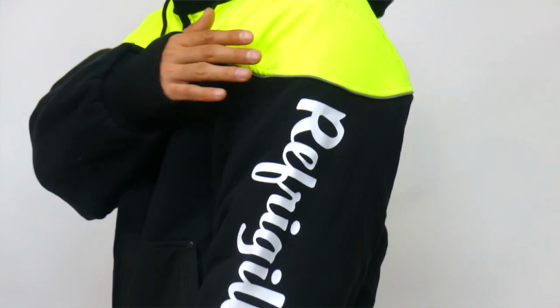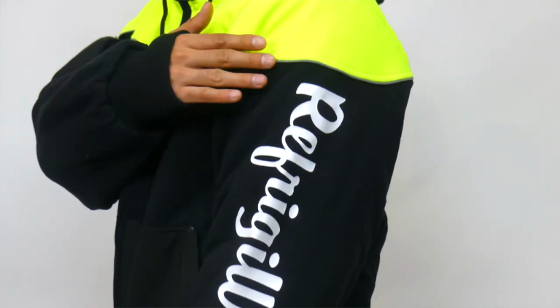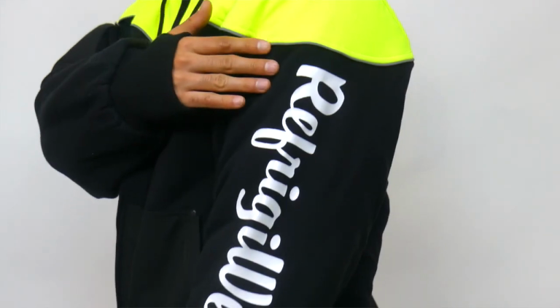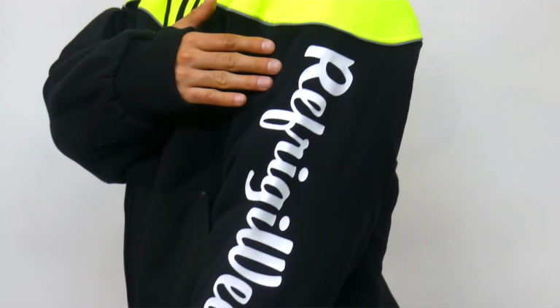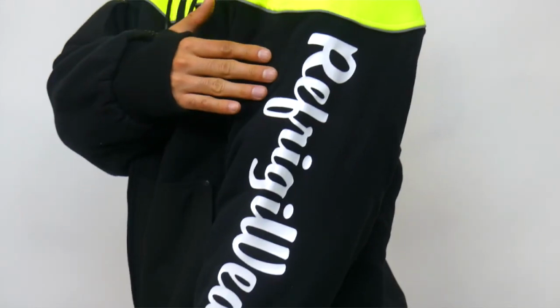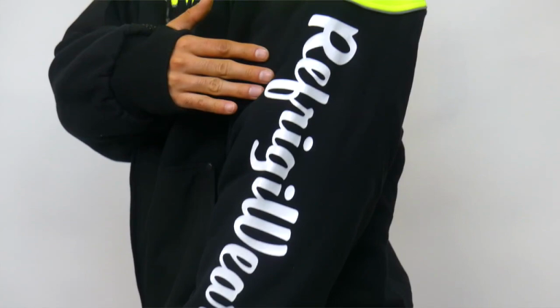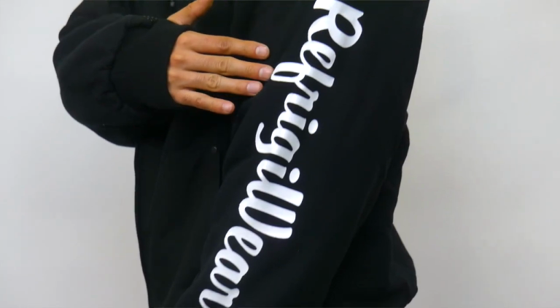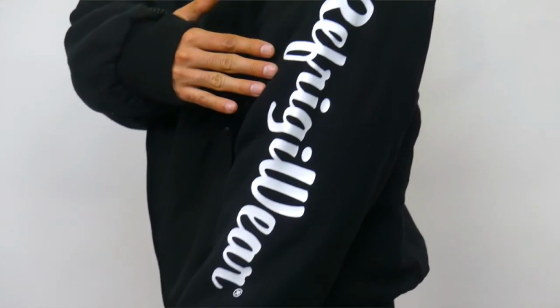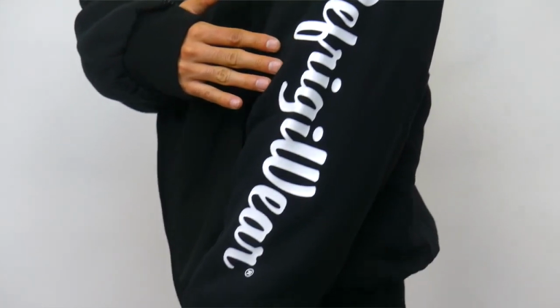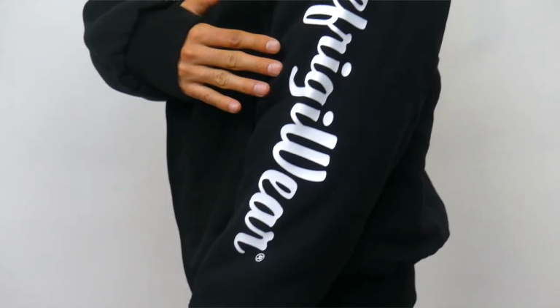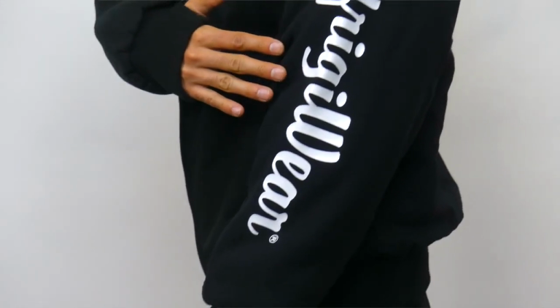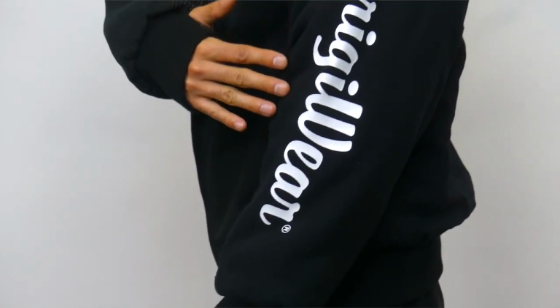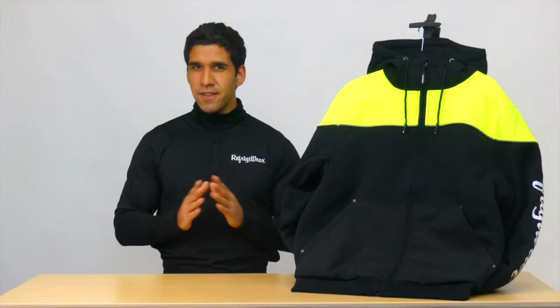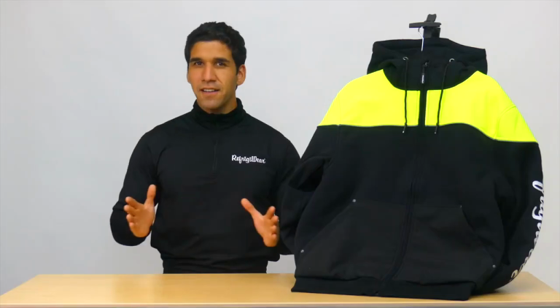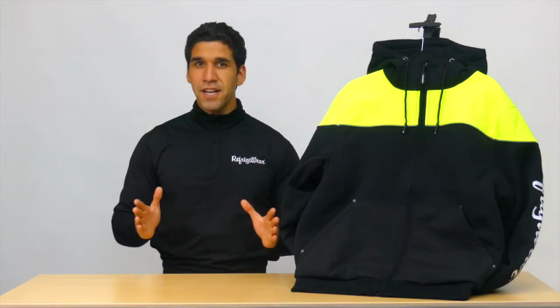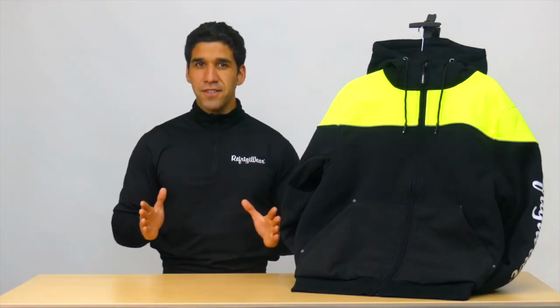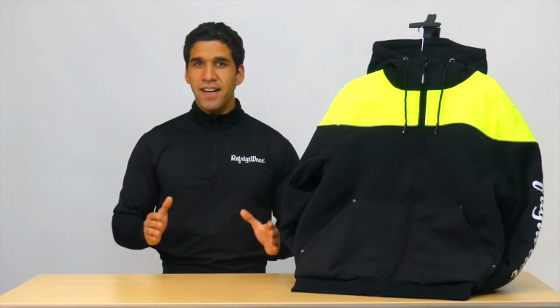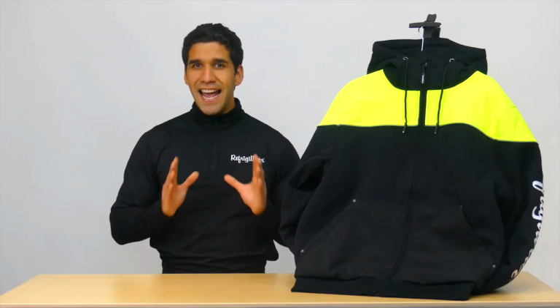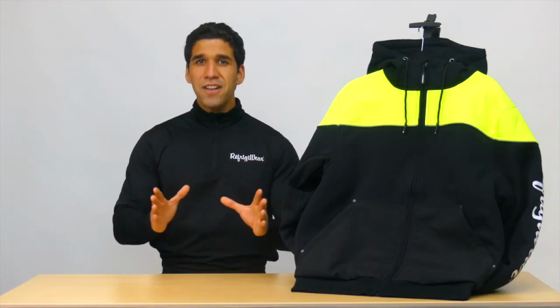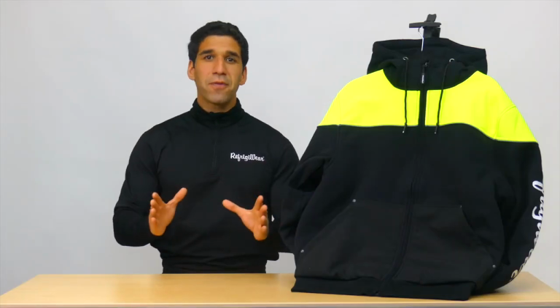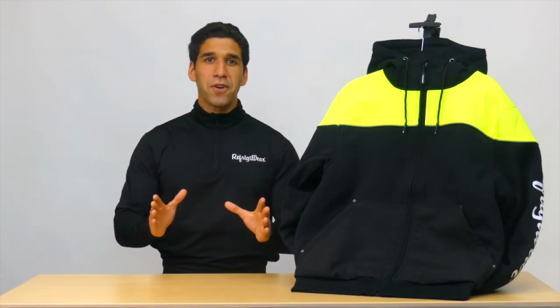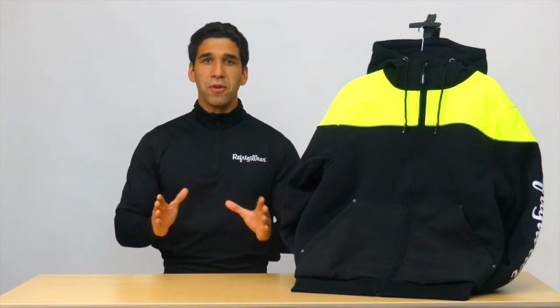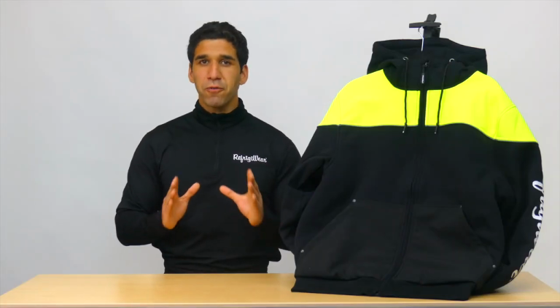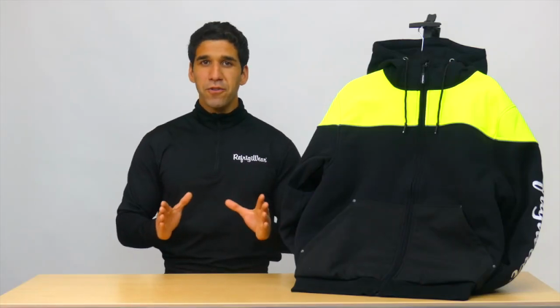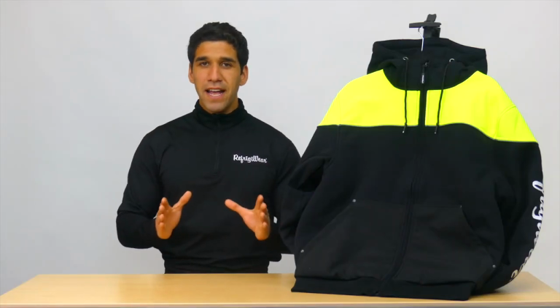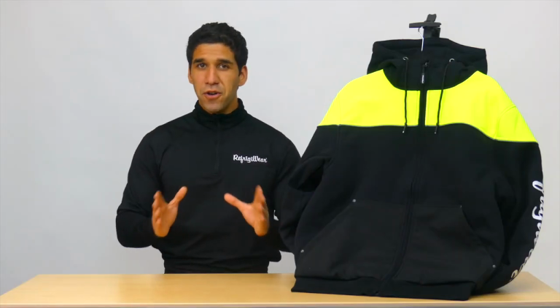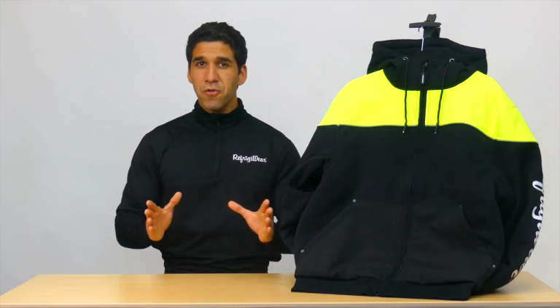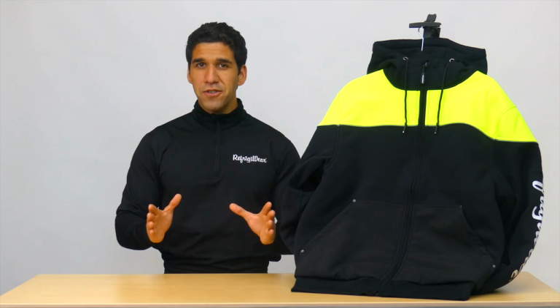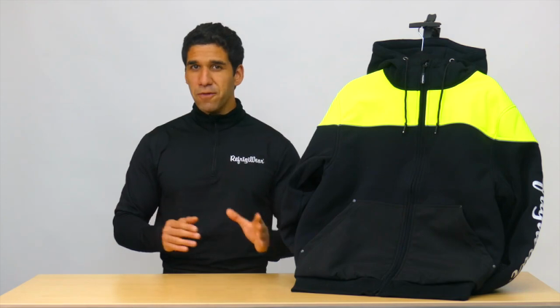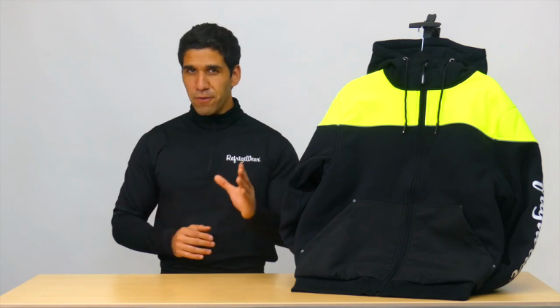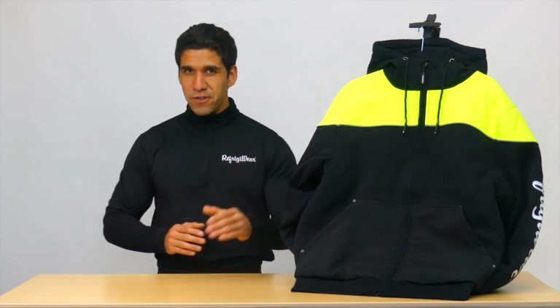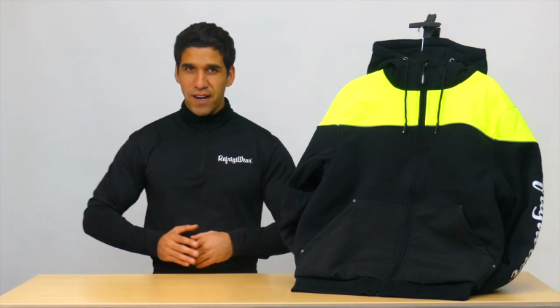The Refrigerware logo down the sleeve gives the sweatshirt a stylish touch. Edge out the cold with the Freezer Edge hooded sweatshirt from Refrigerware.